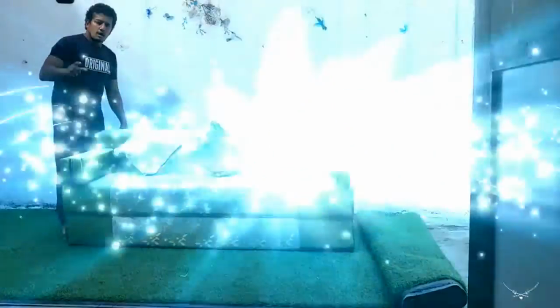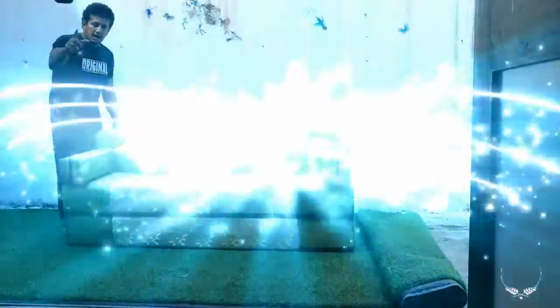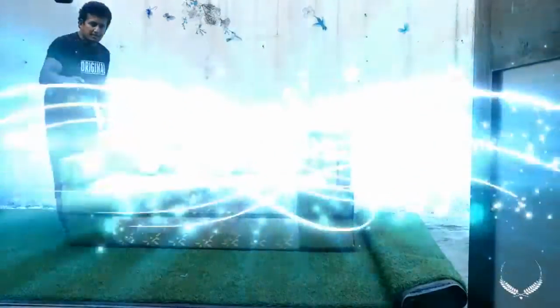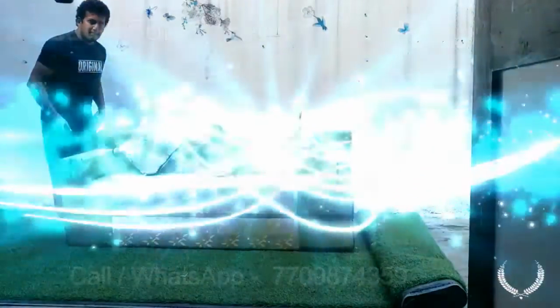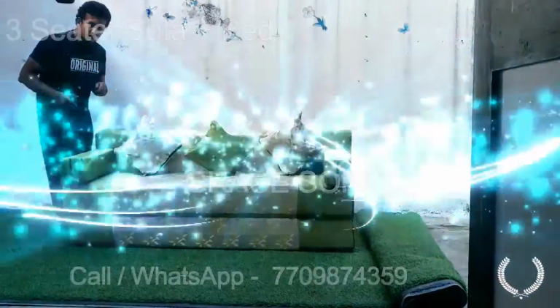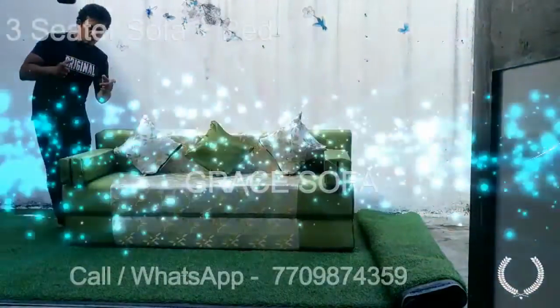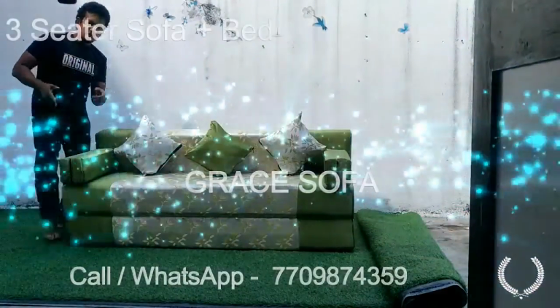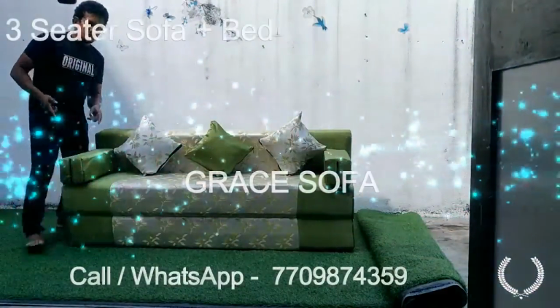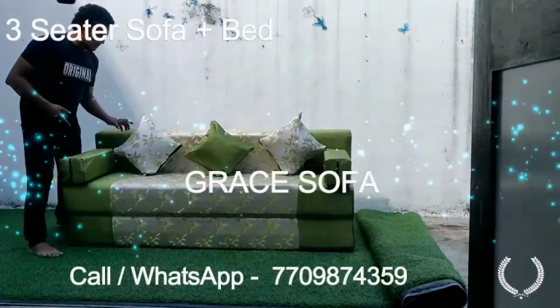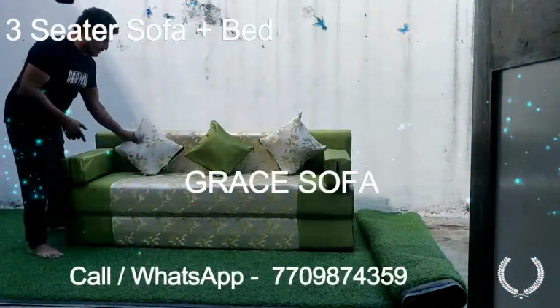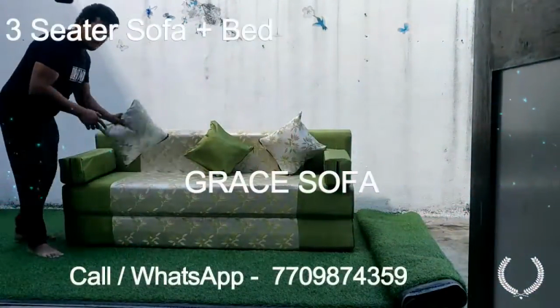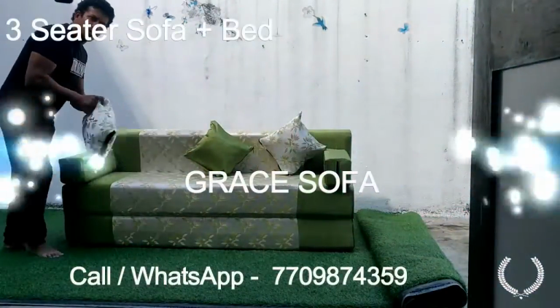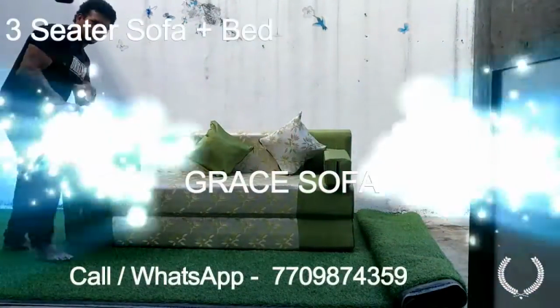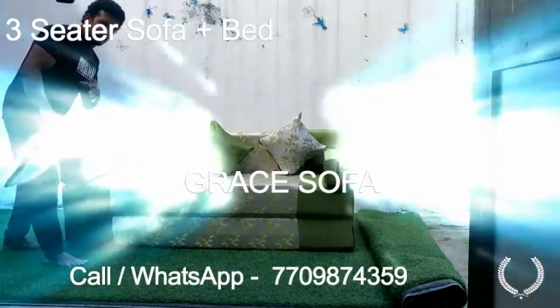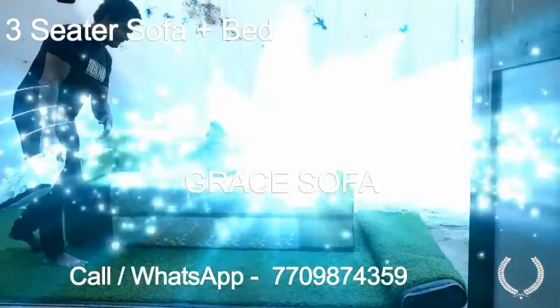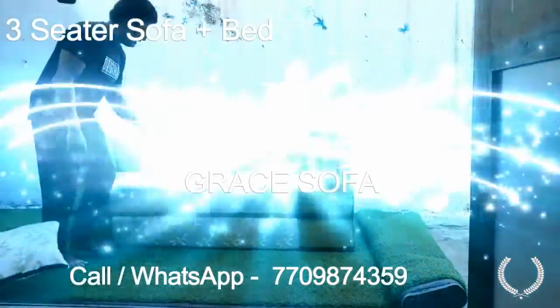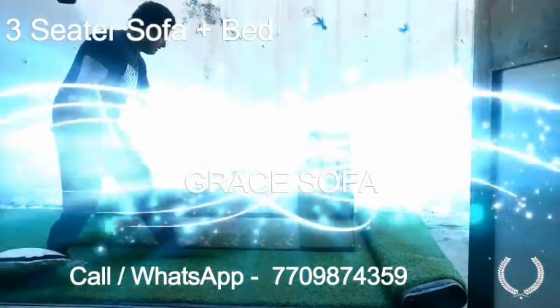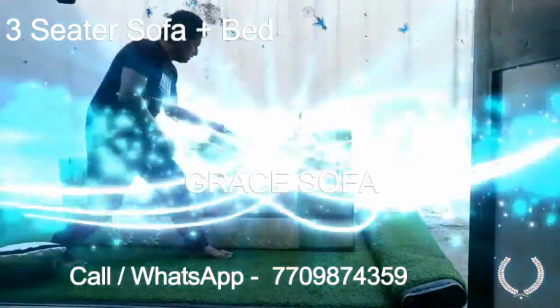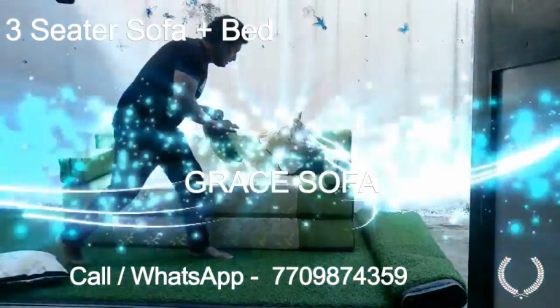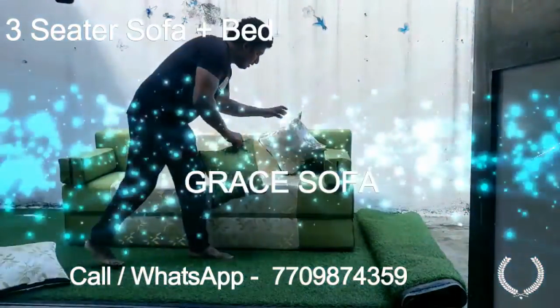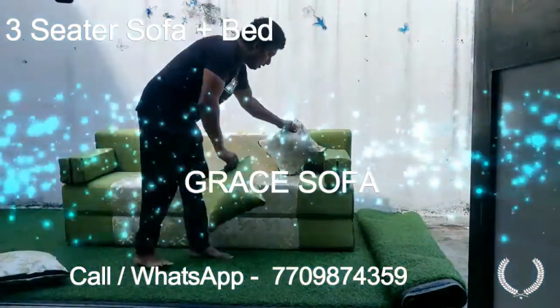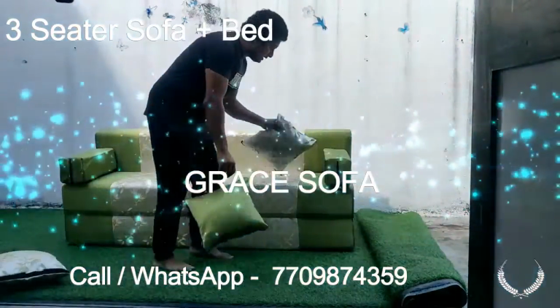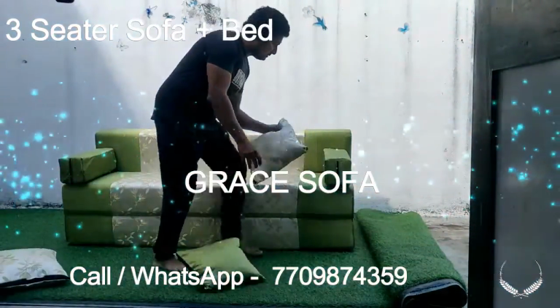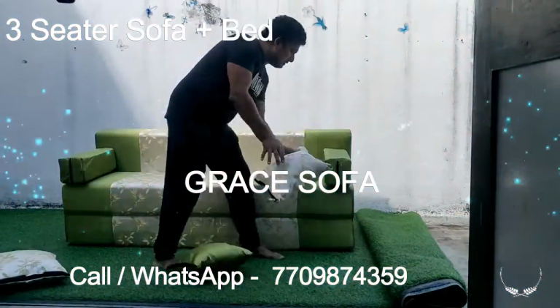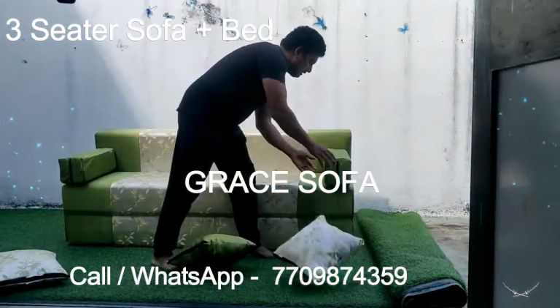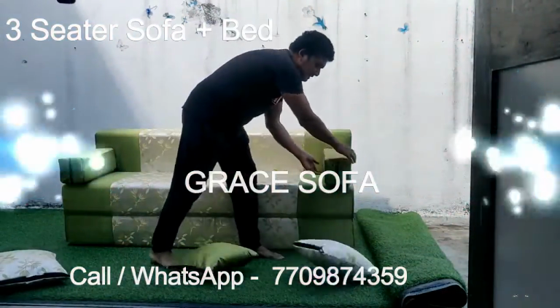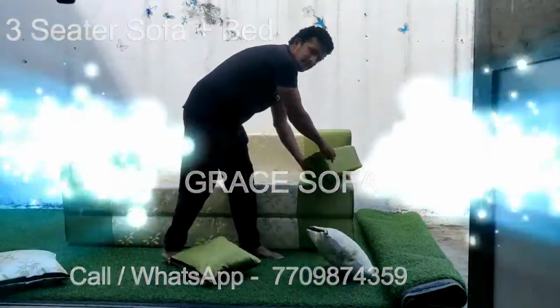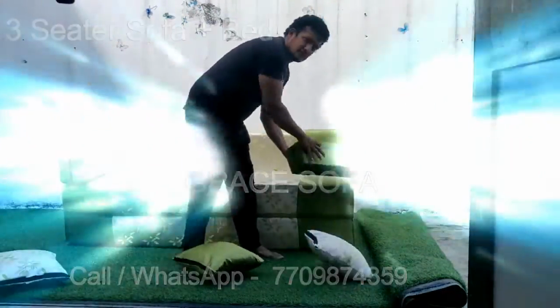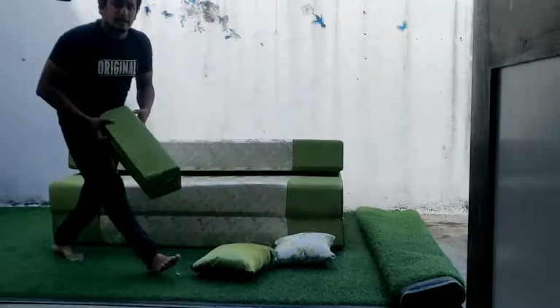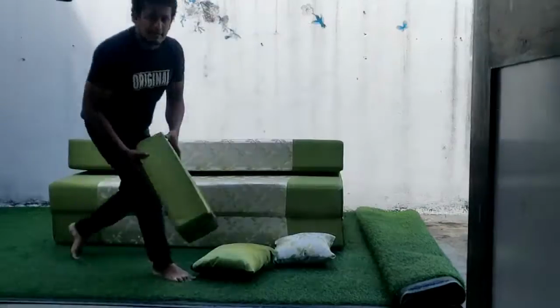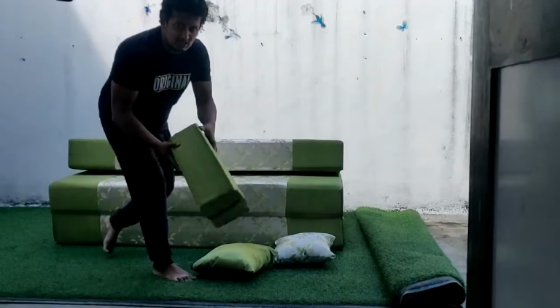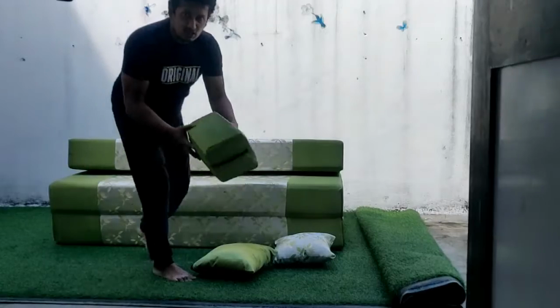Hi, I am here to show you the sofa. Now we are looking at a cover from the store.